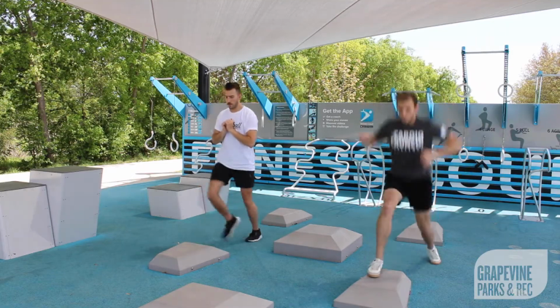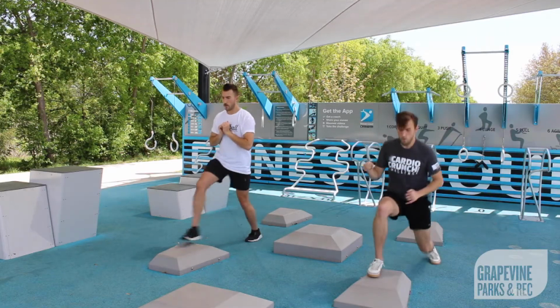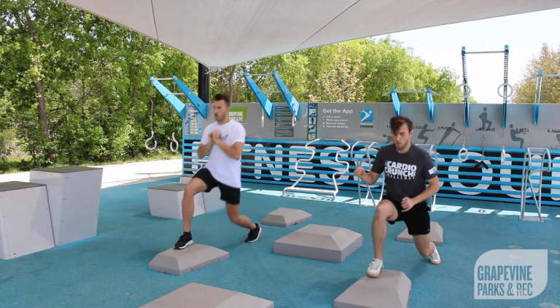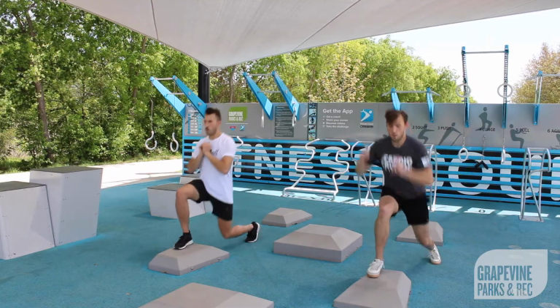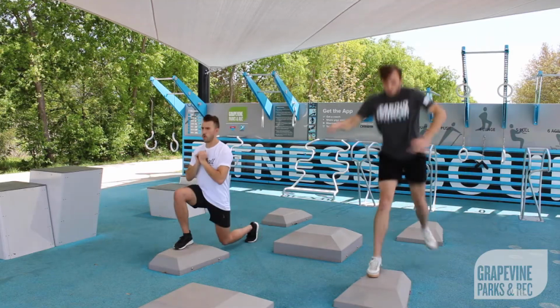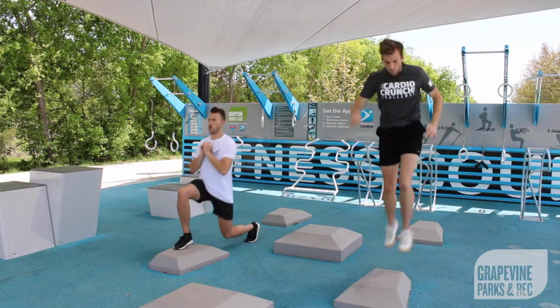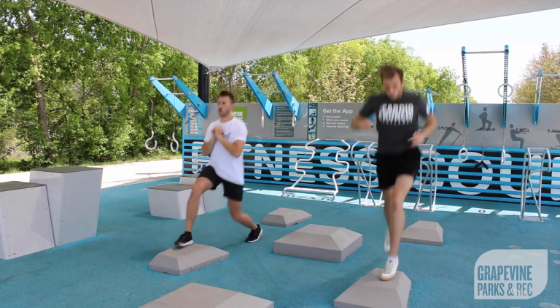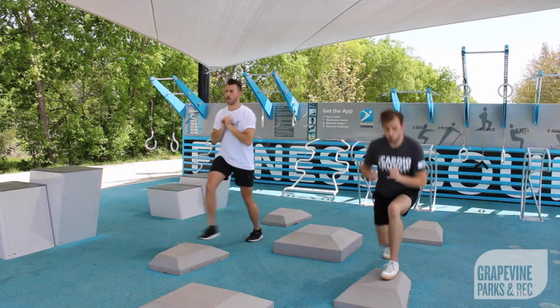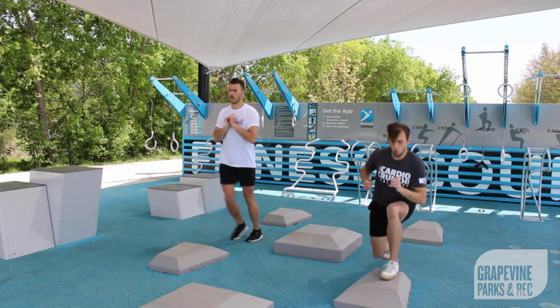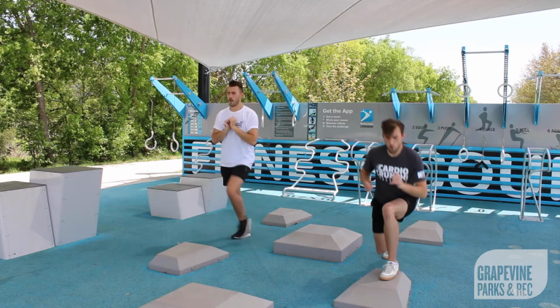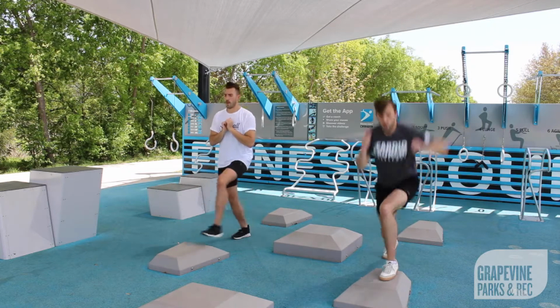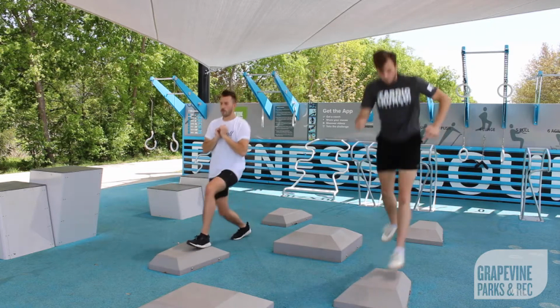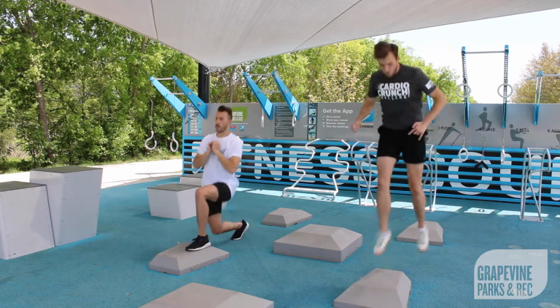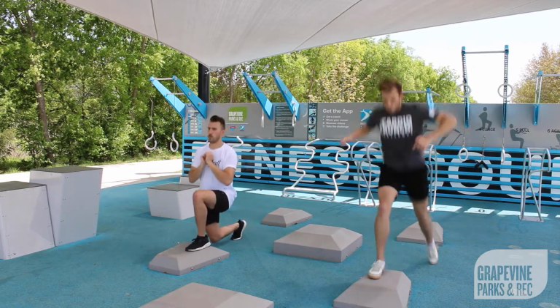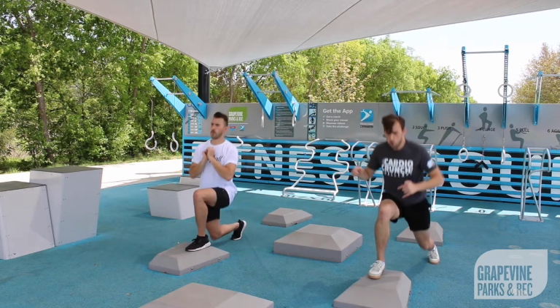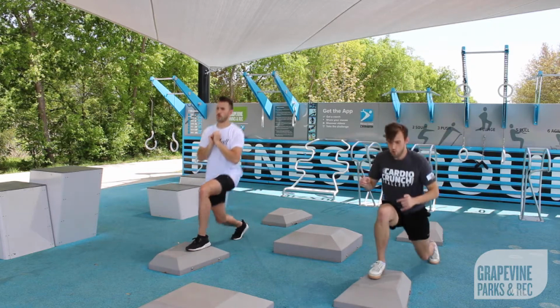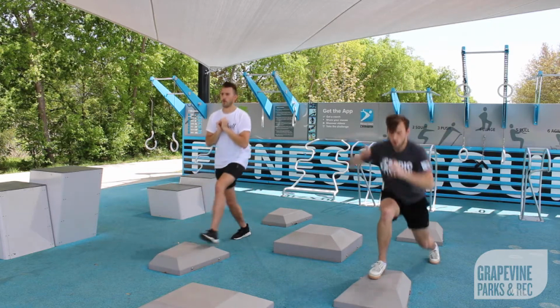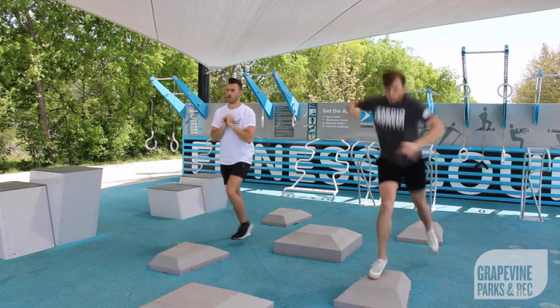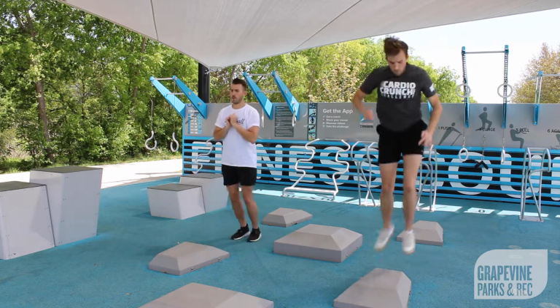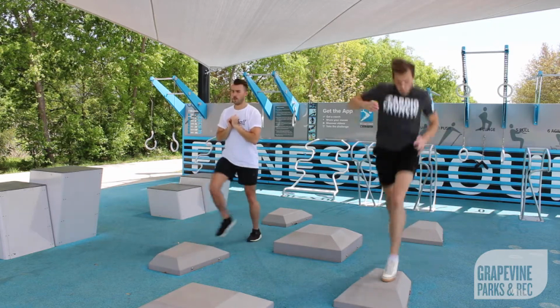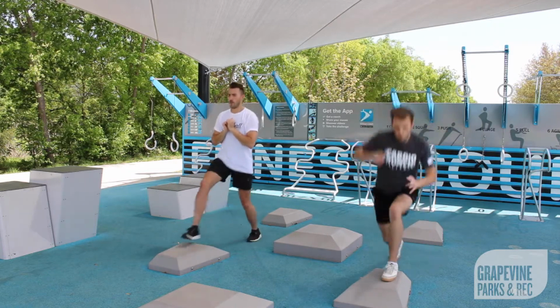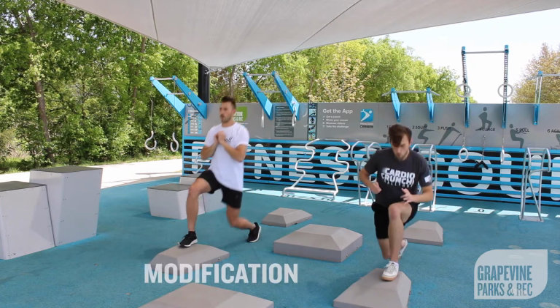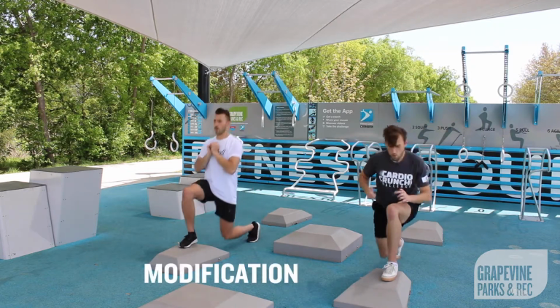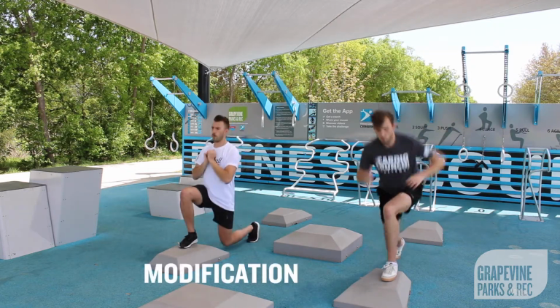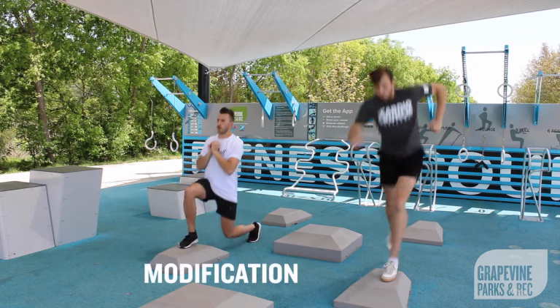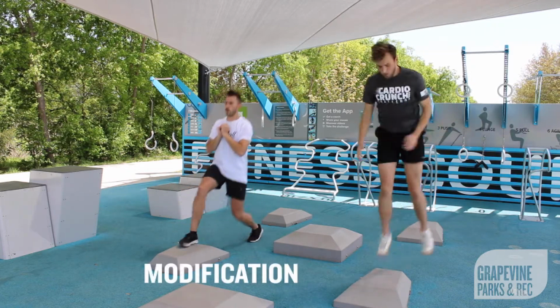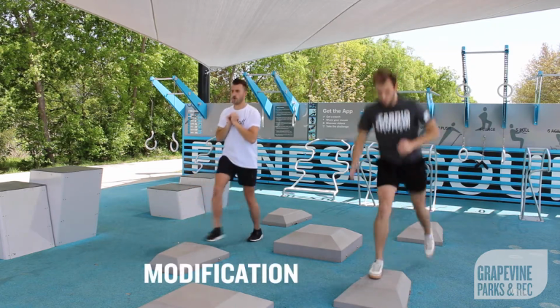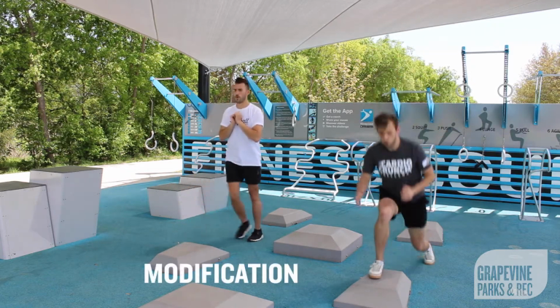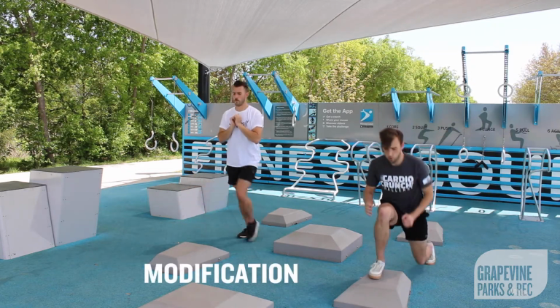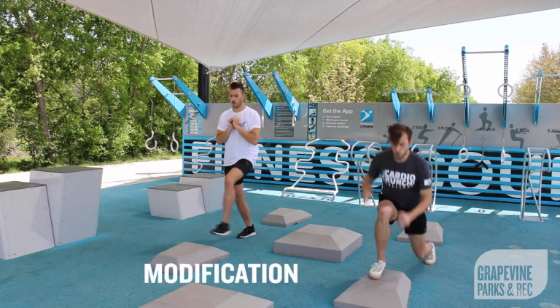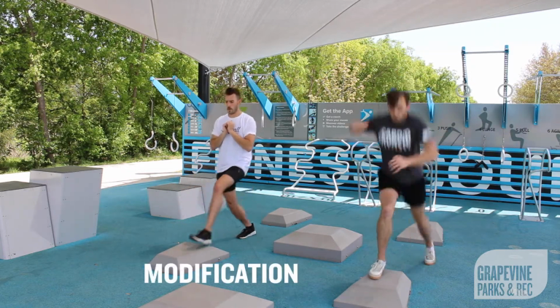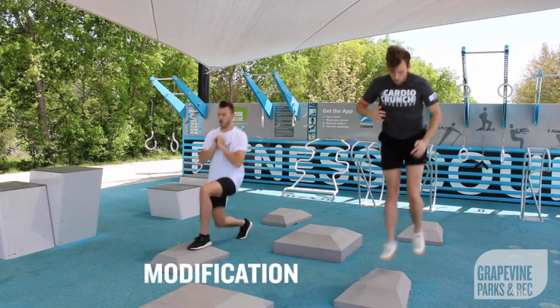Next will be split jumps. Once again, focus on getting vertical for optimum activation. For a modification, do alternating split lunges.